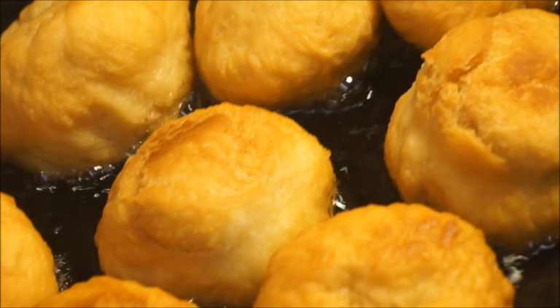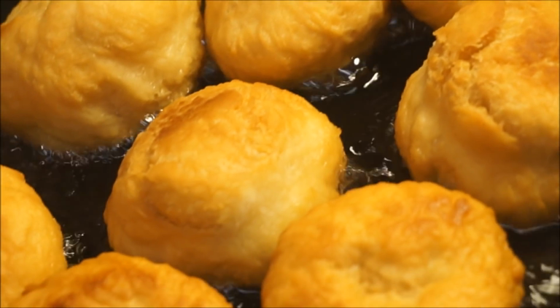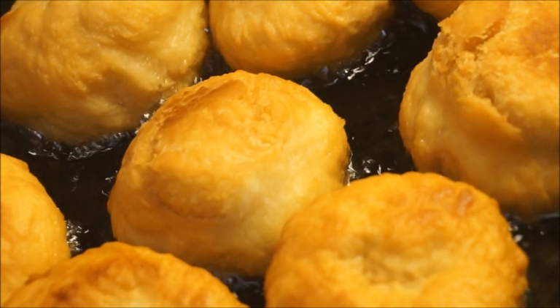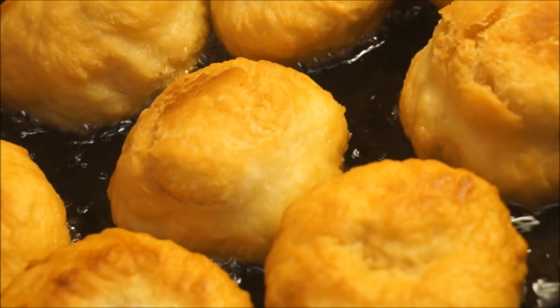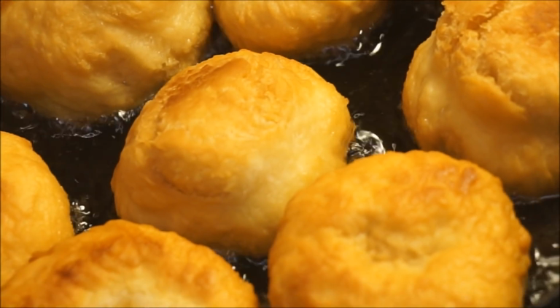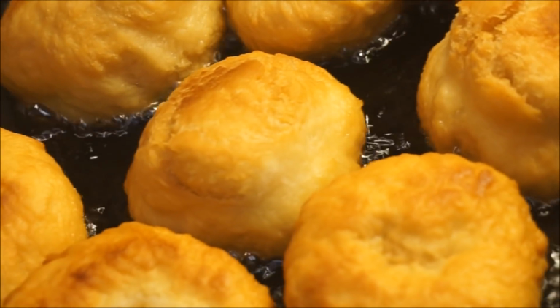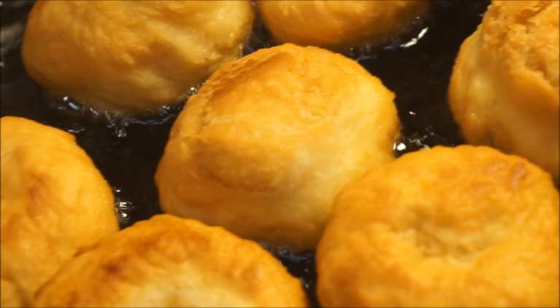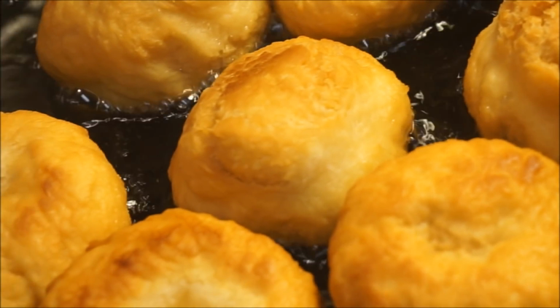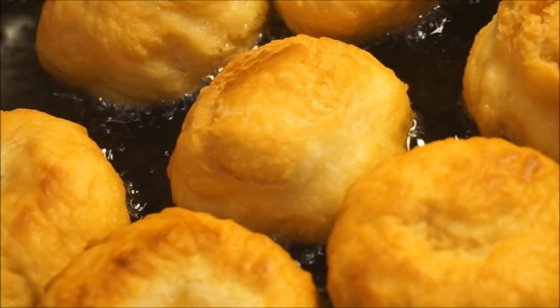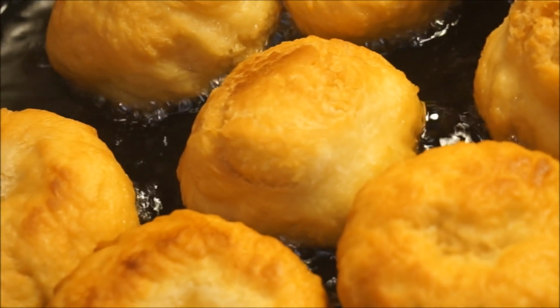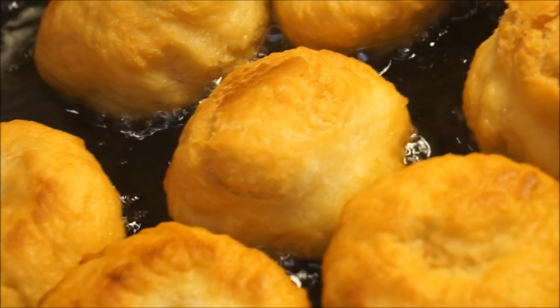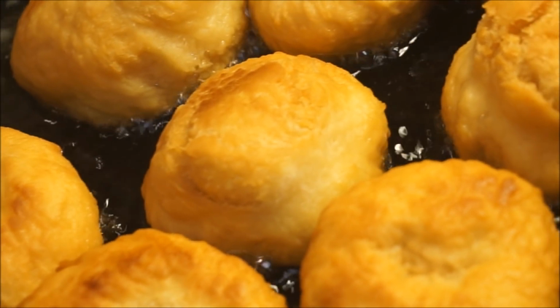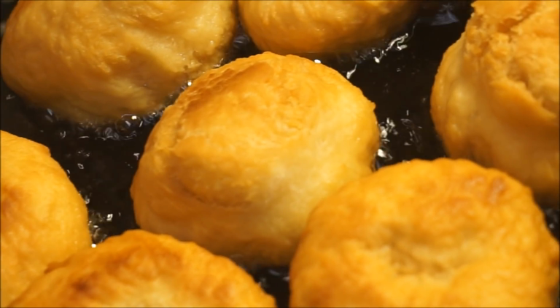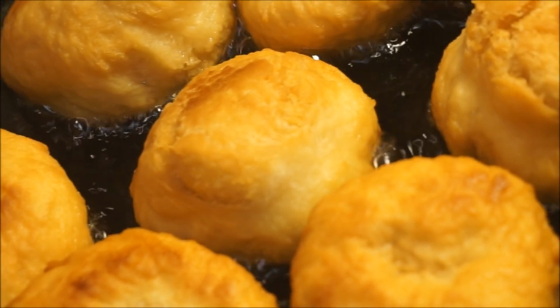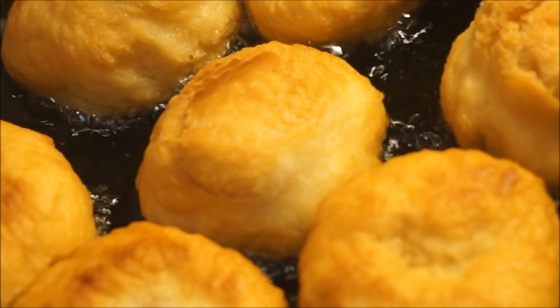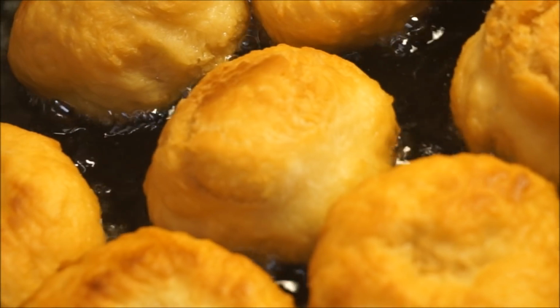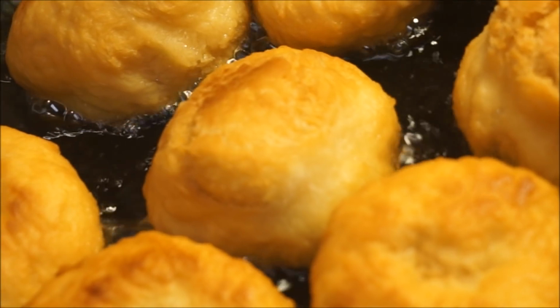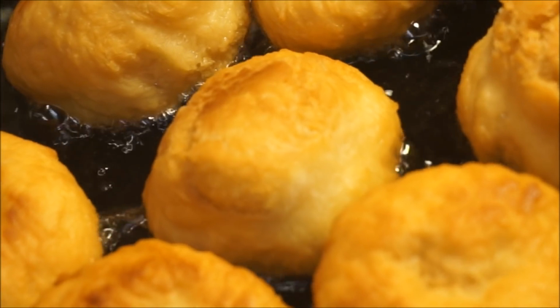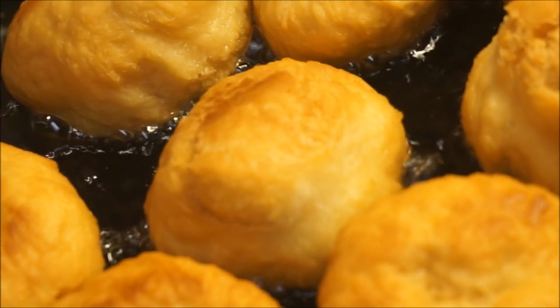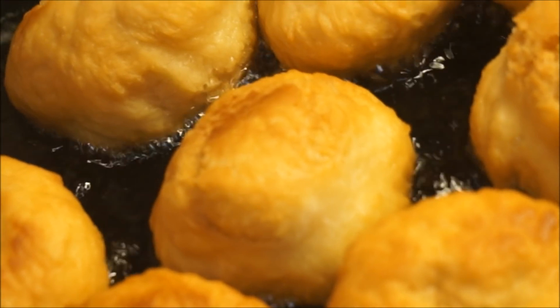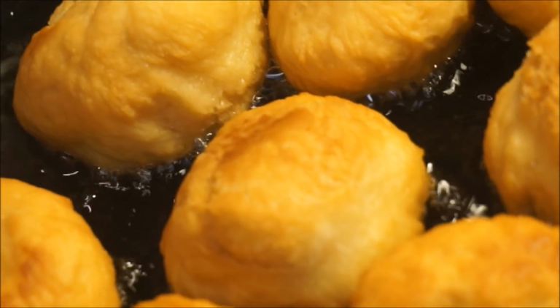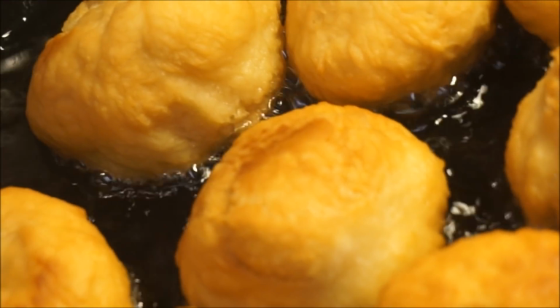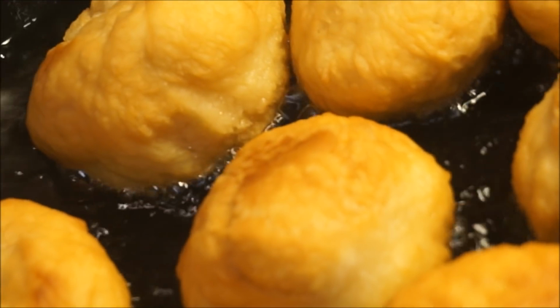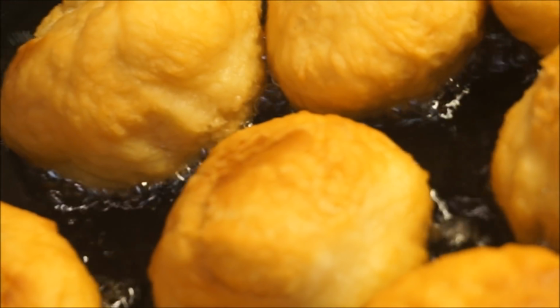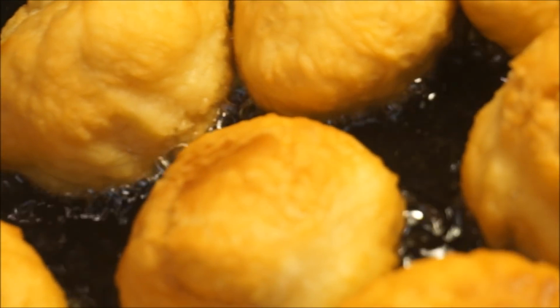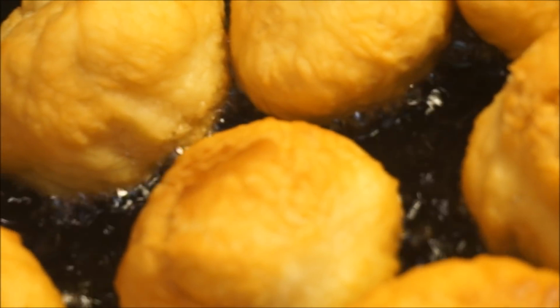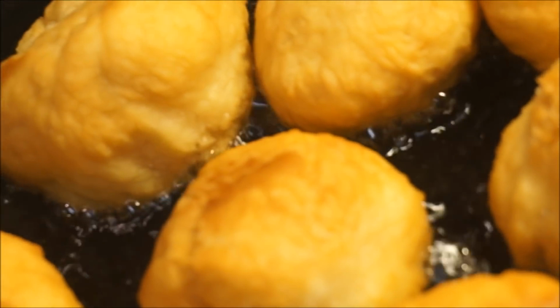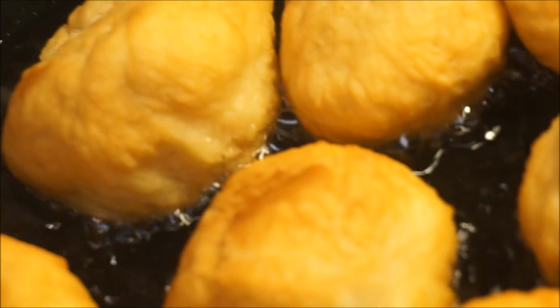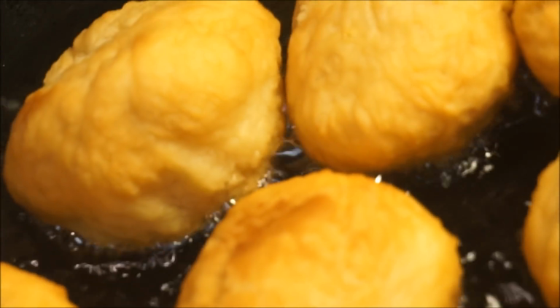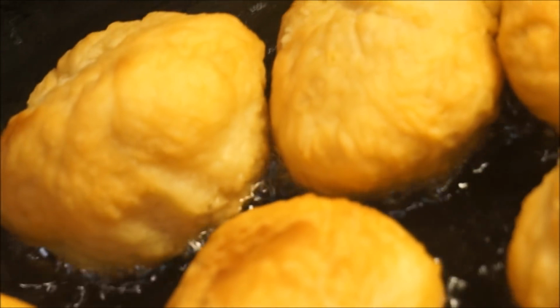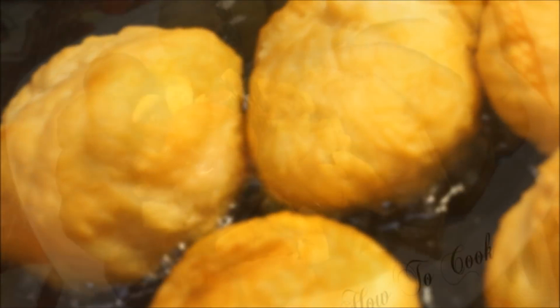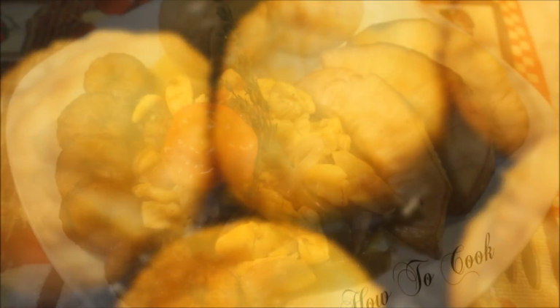All done! We're going to have these with ackee and salt fish and roast breadfruit. Let's get this one up — beautiful.